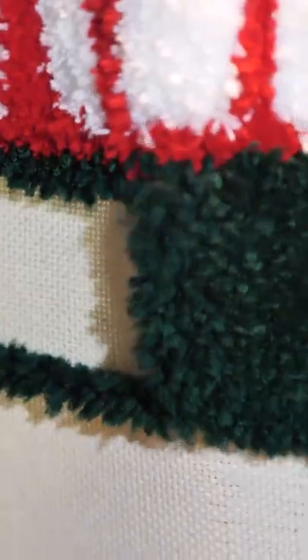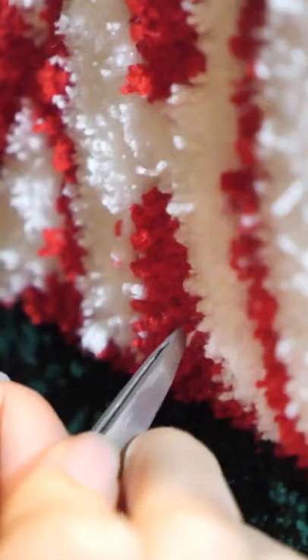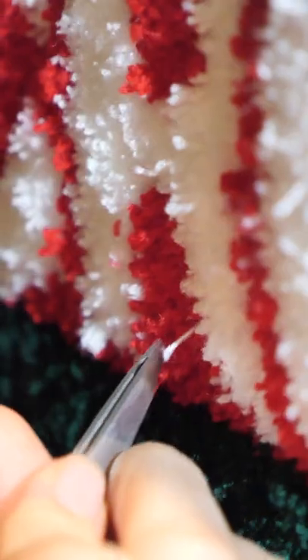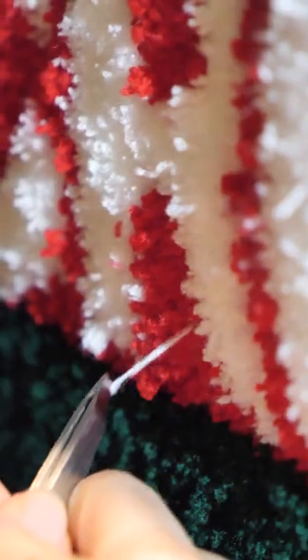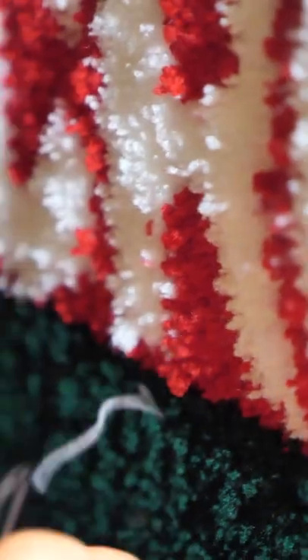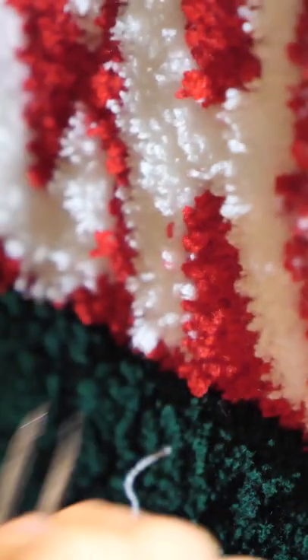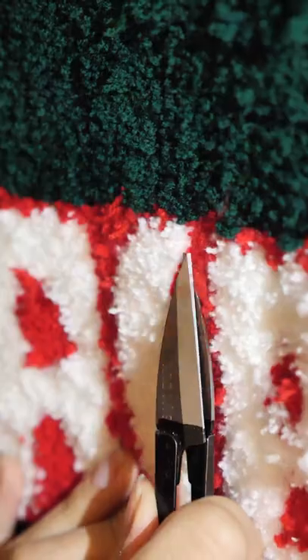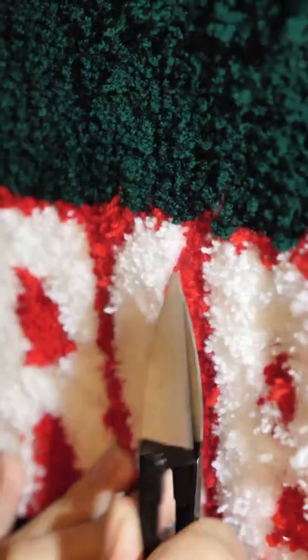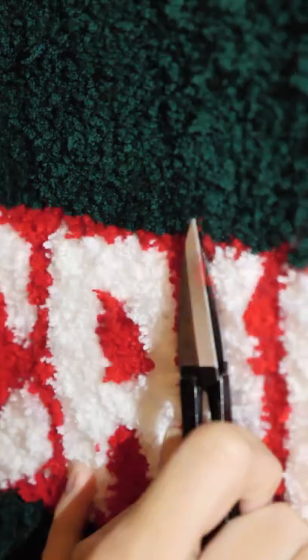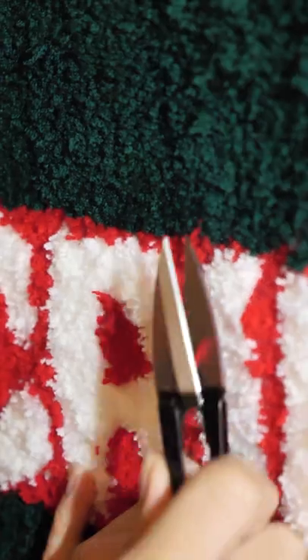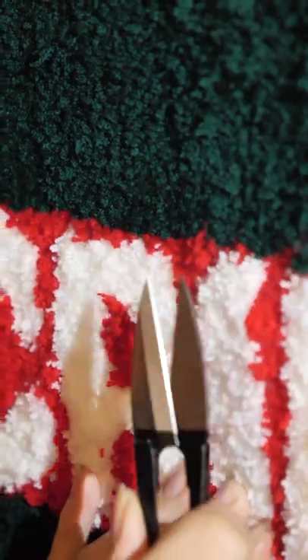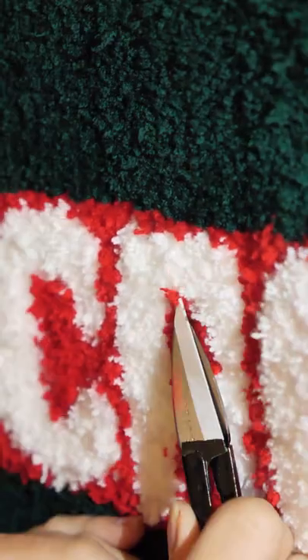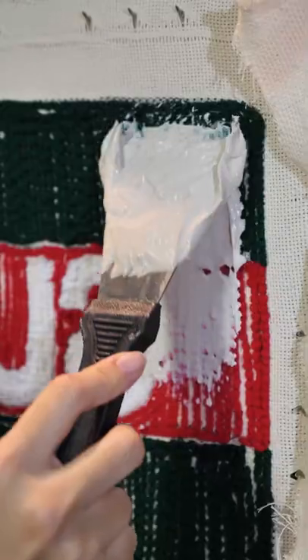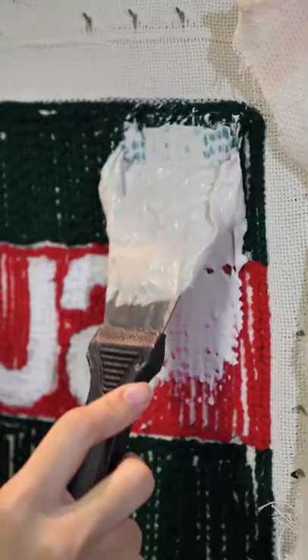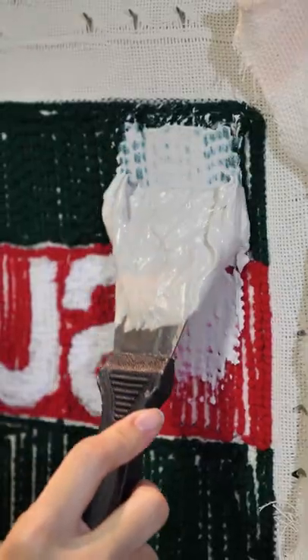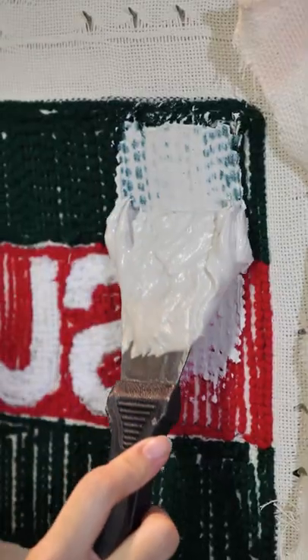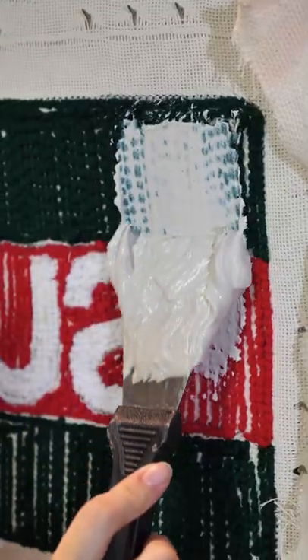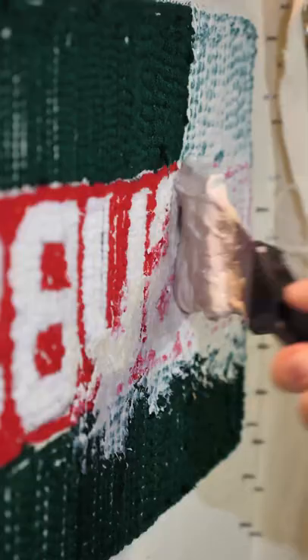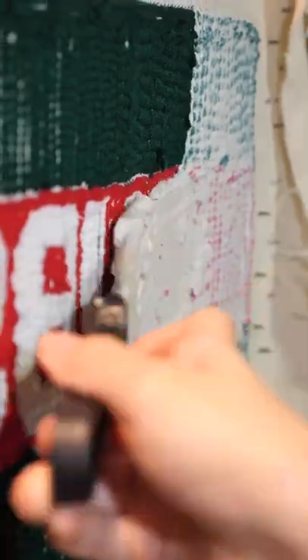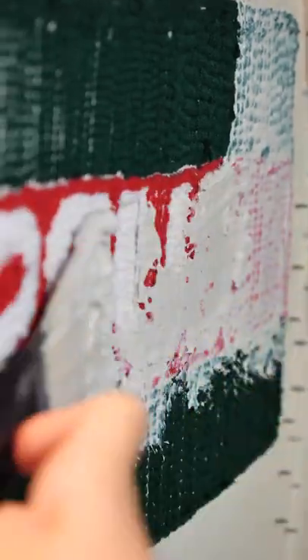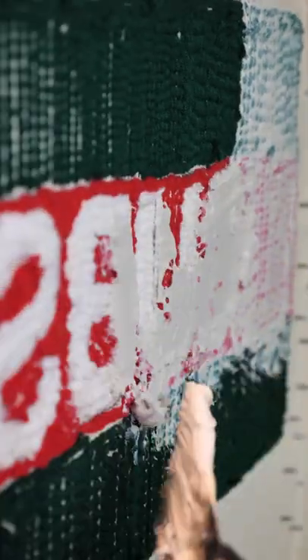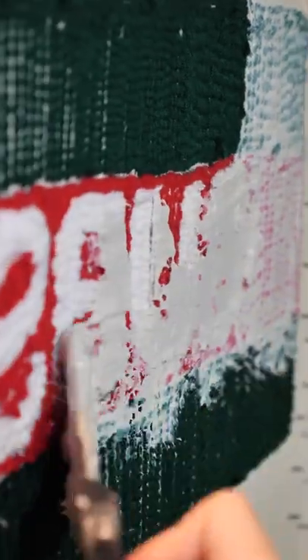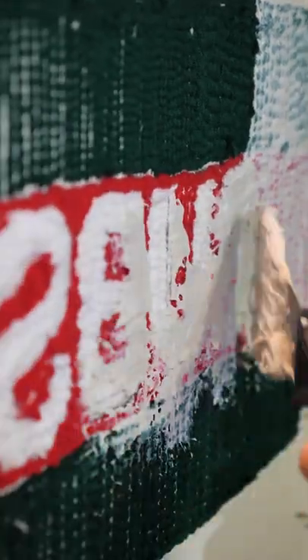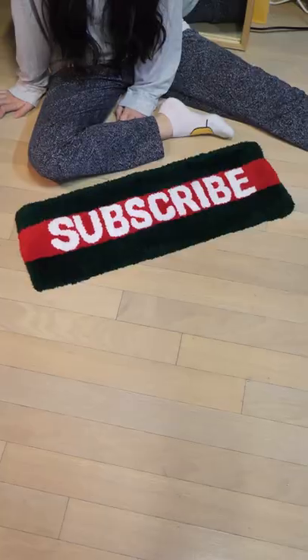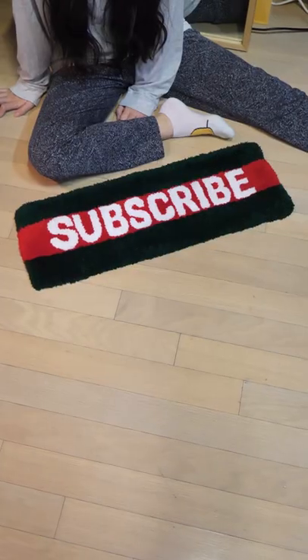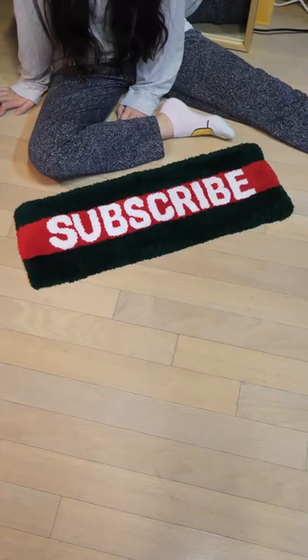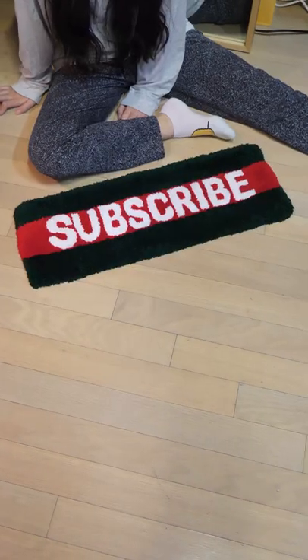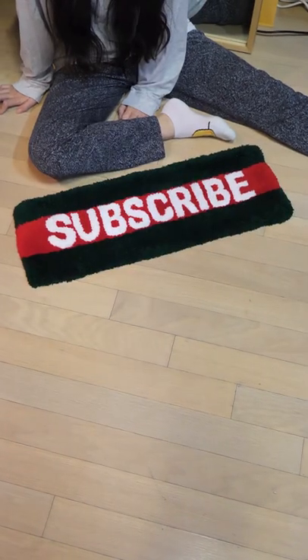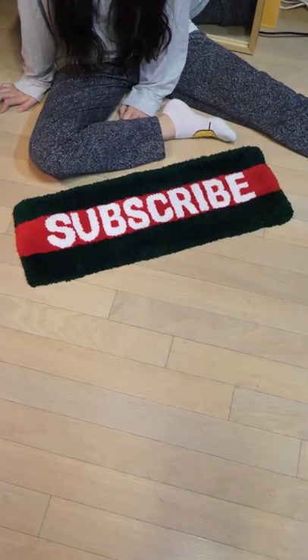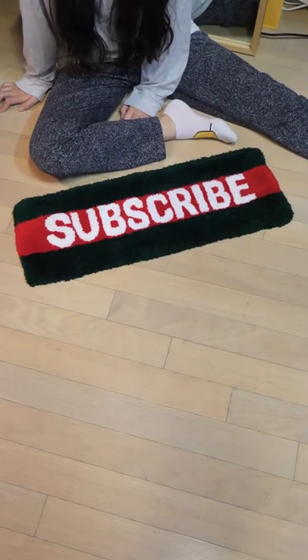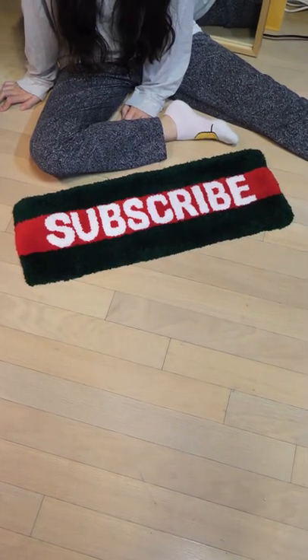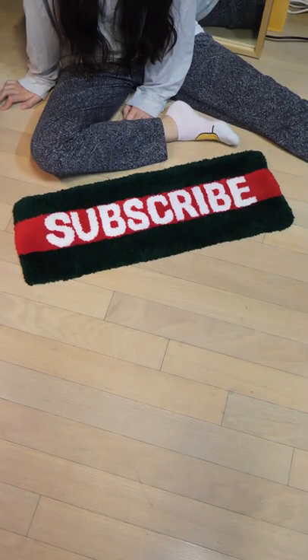Pluck out any haters, cut out the toxic ones, and glue it up so subscribers stay subscribed. Show this rug in your videos for that 20 mil.